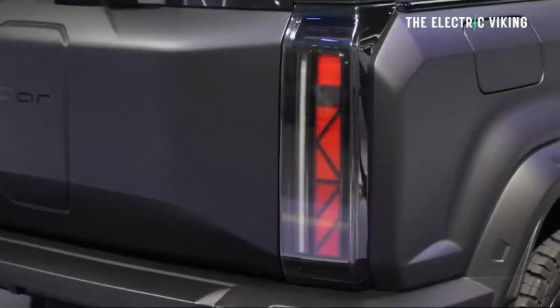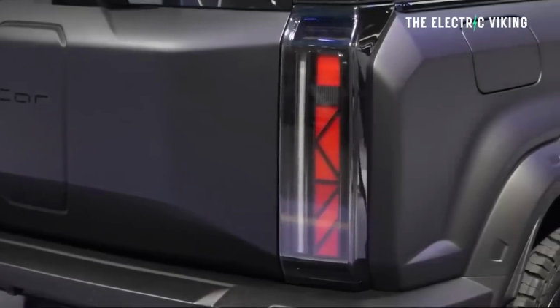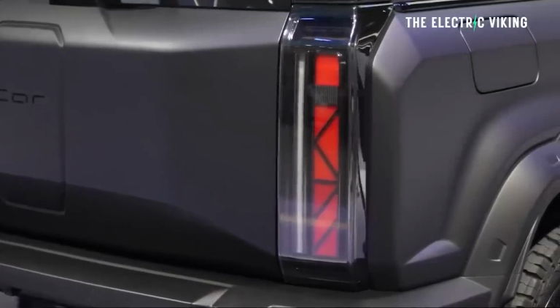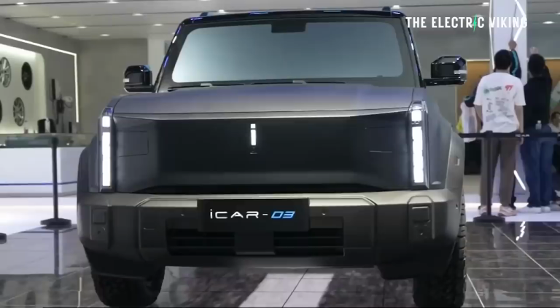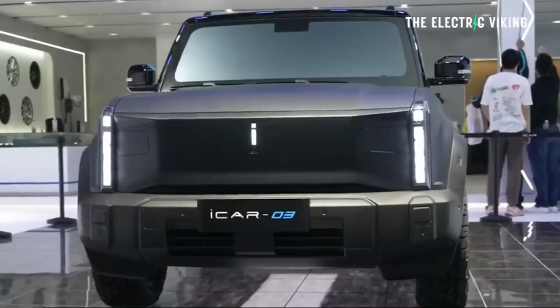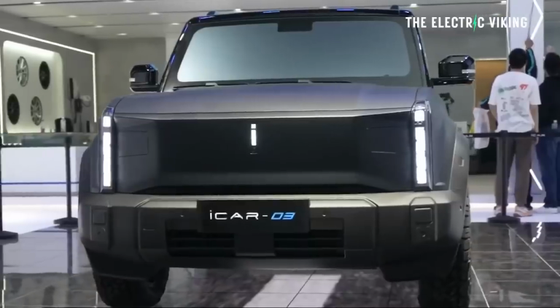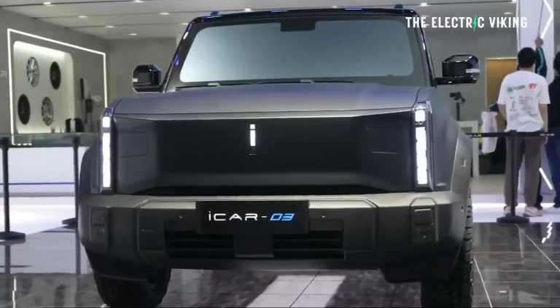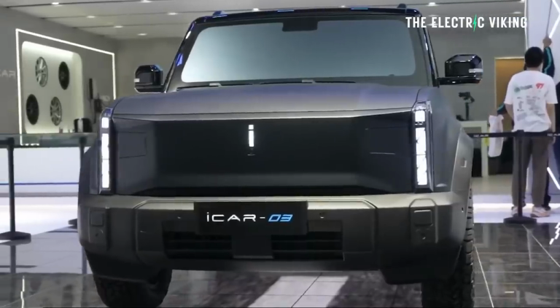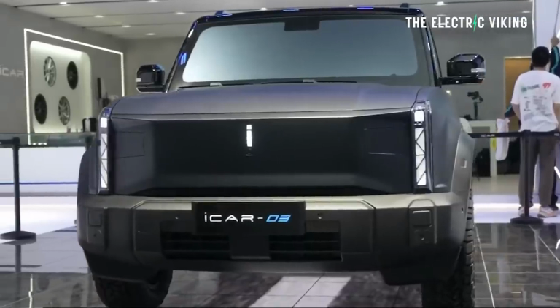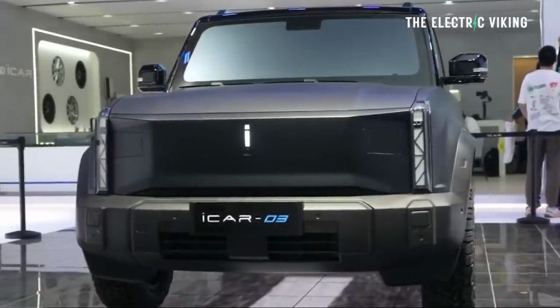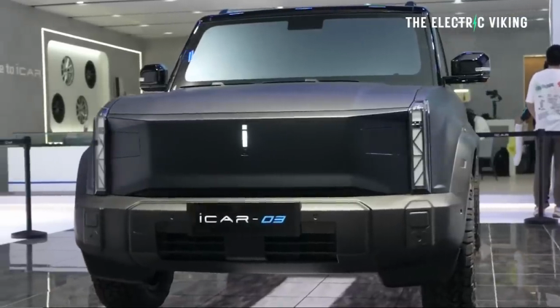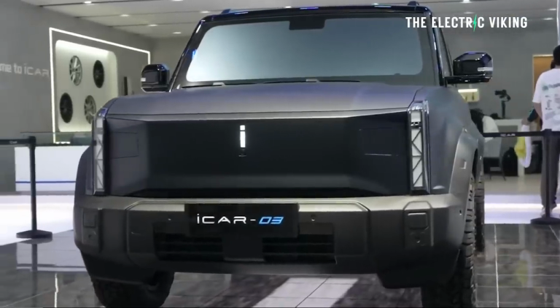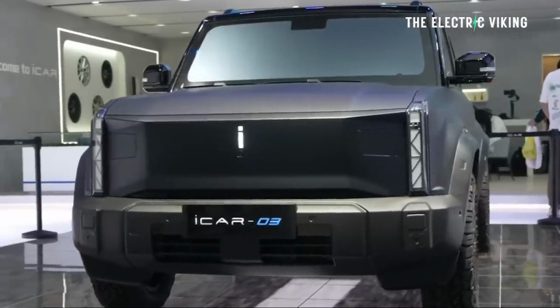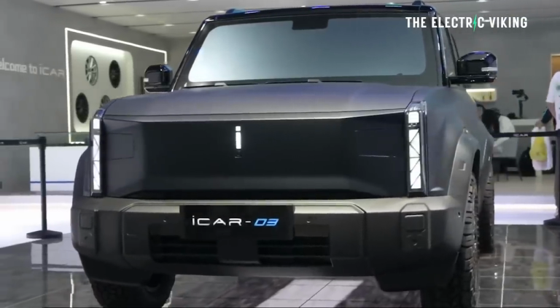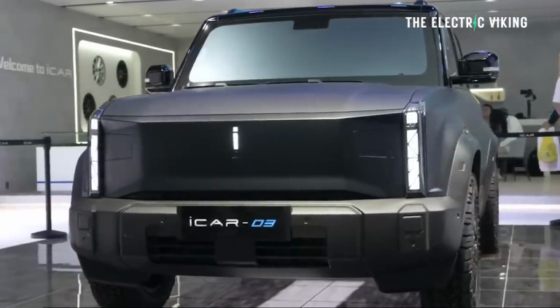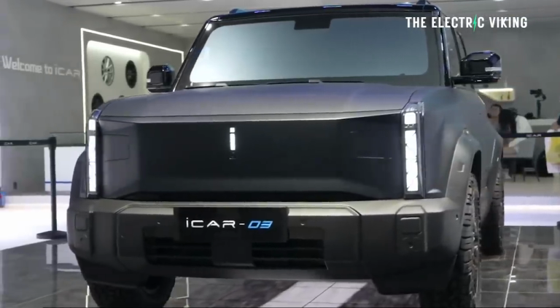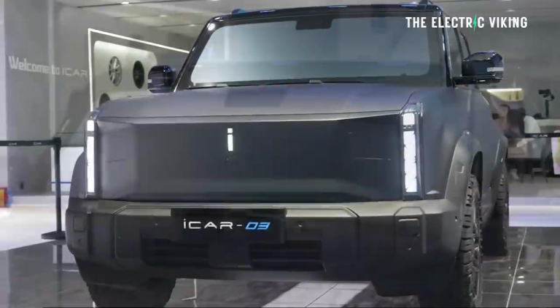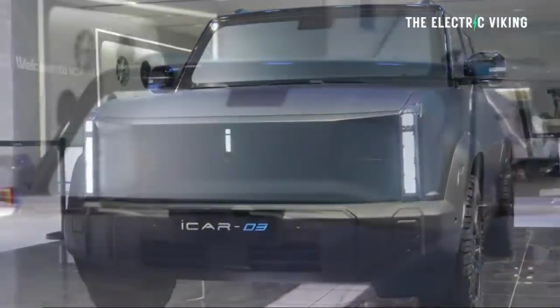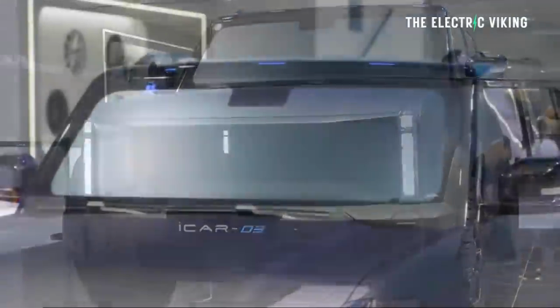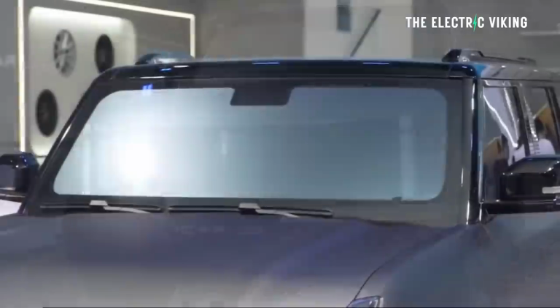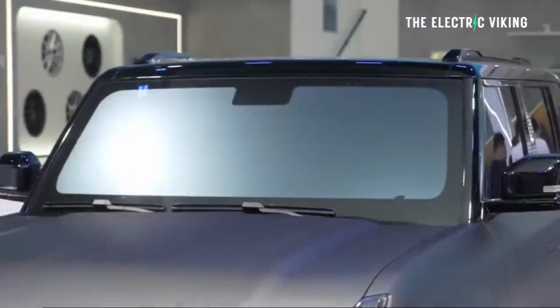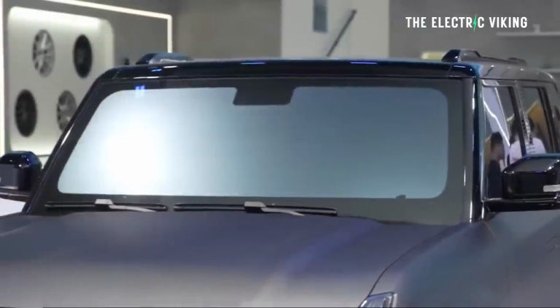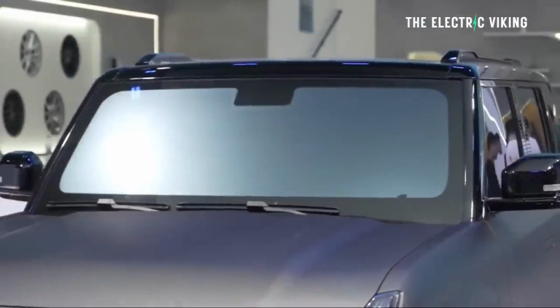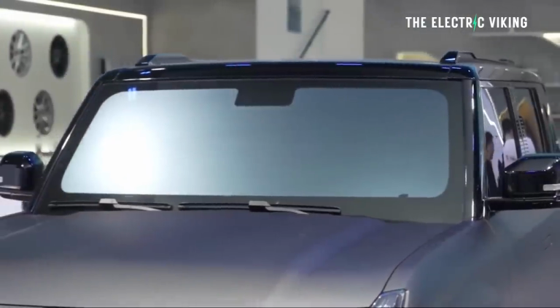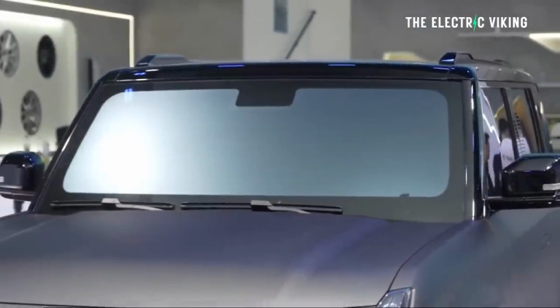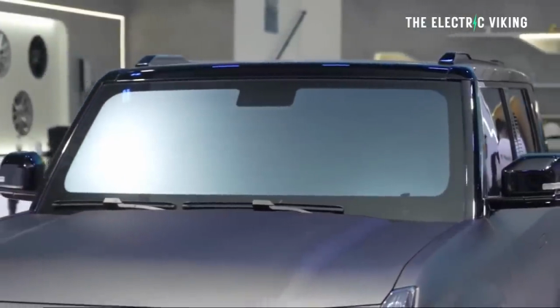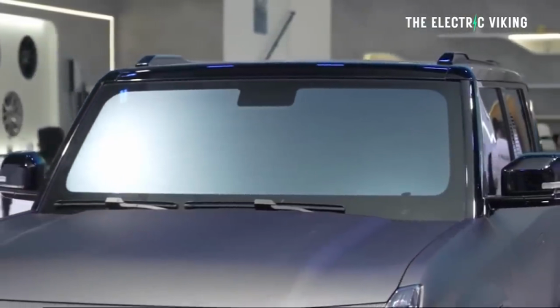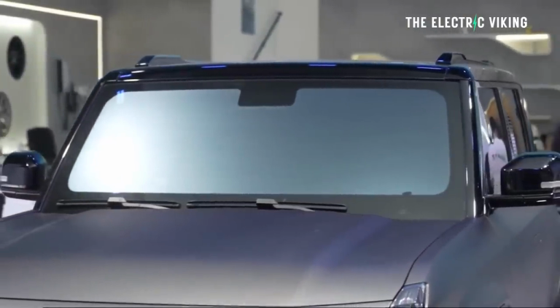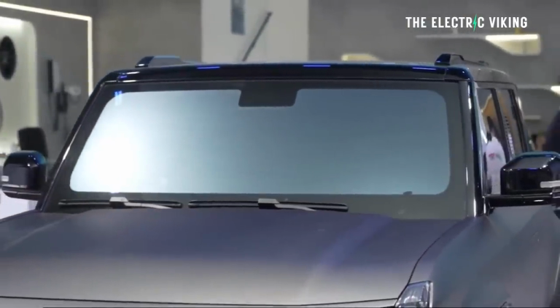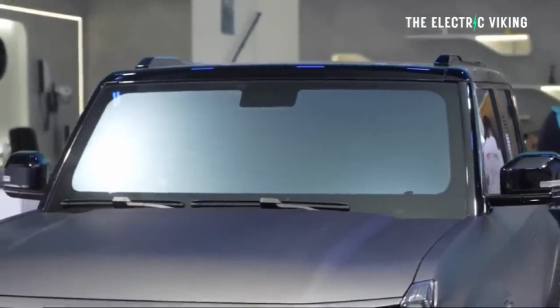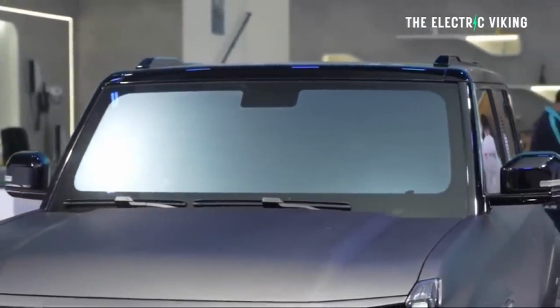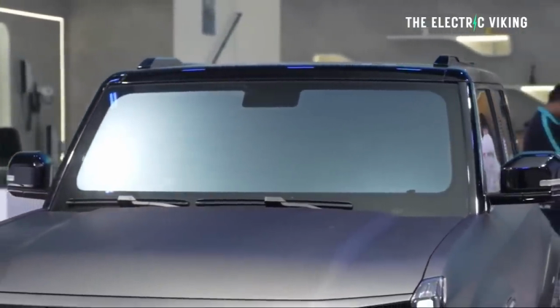Chery has been confirmed for Australia as well, so there's a good chance Australians will get this car. It's very highly anticipated — people want an electric car like this.